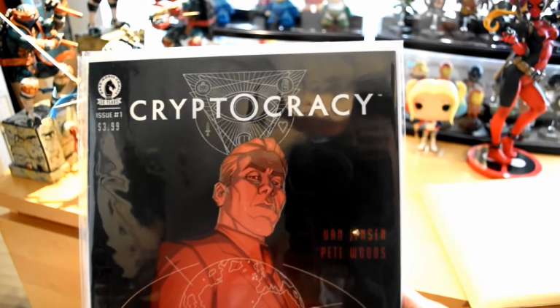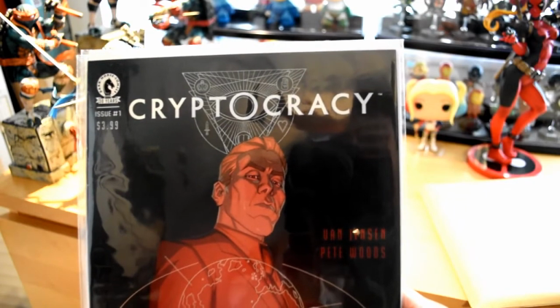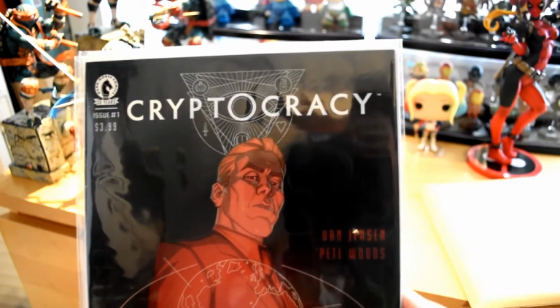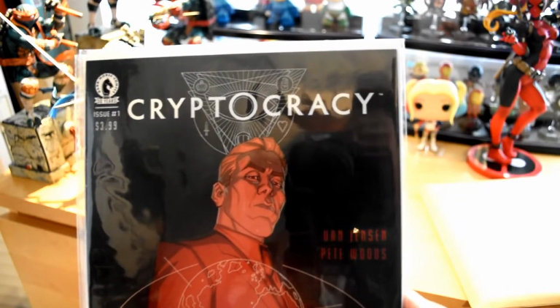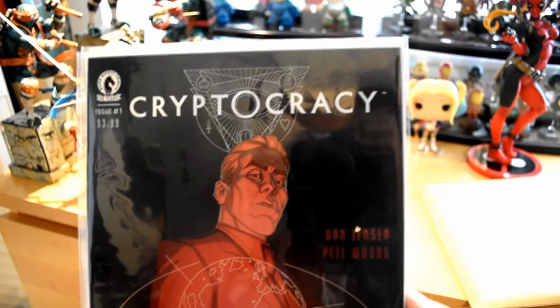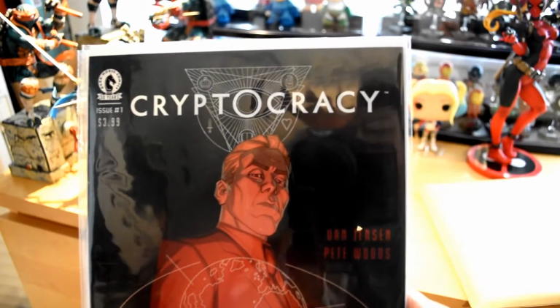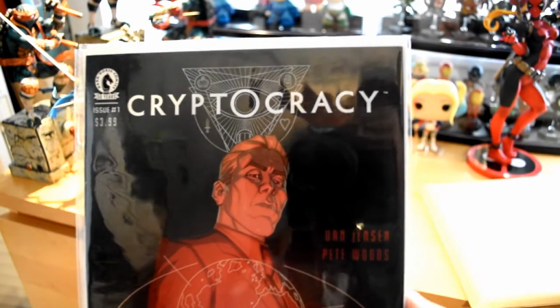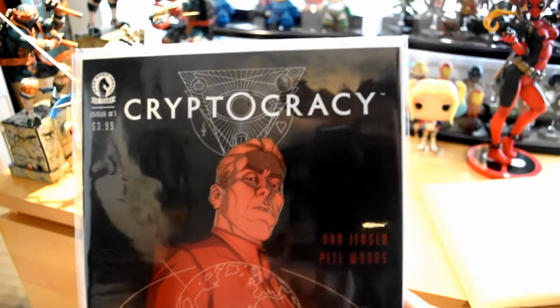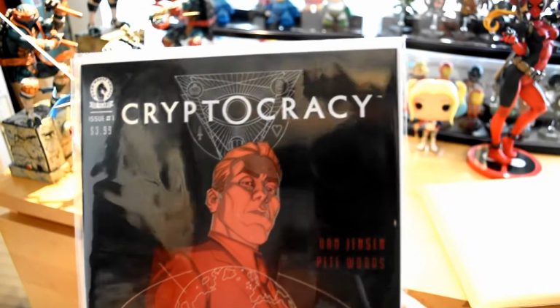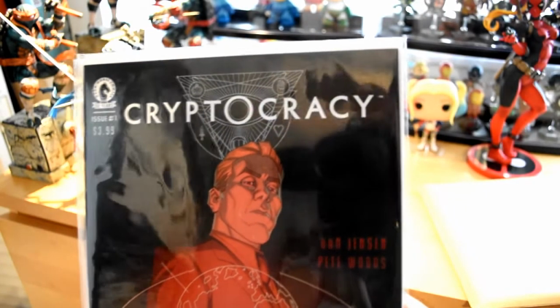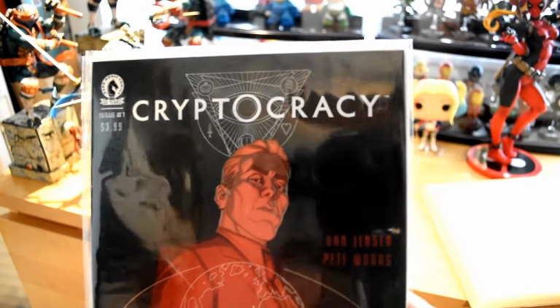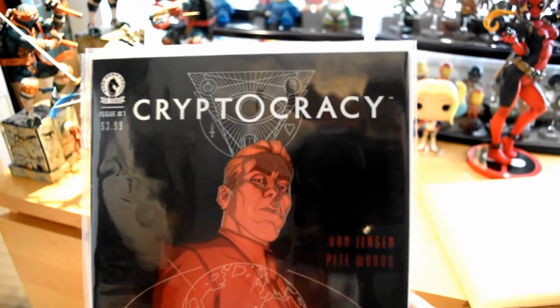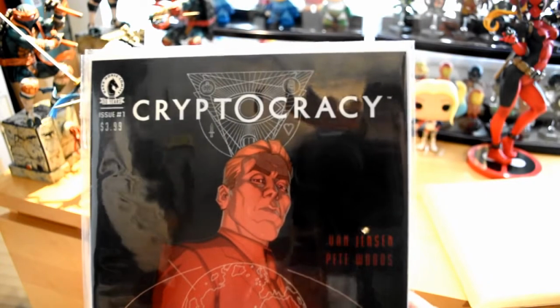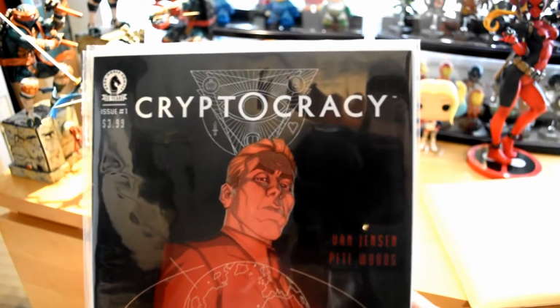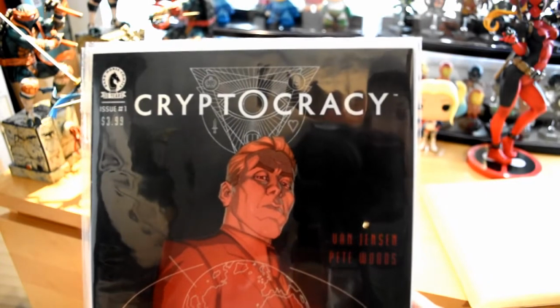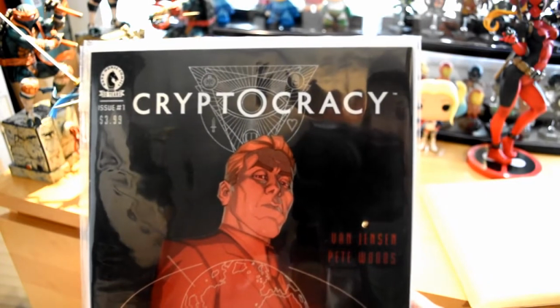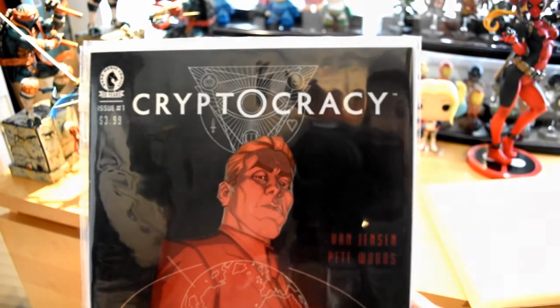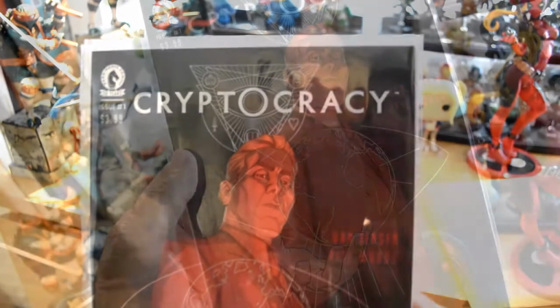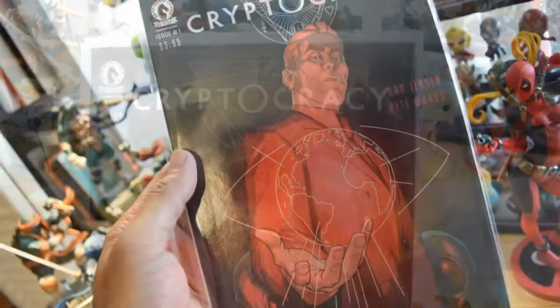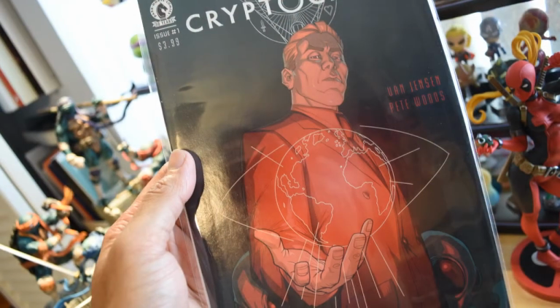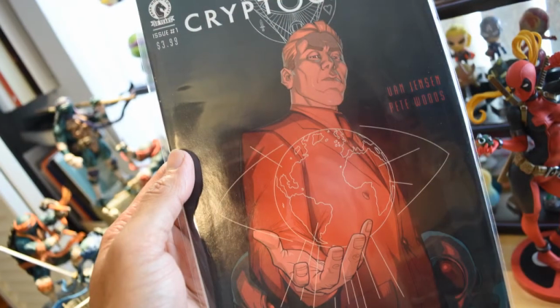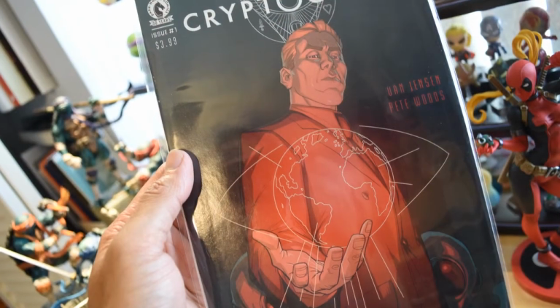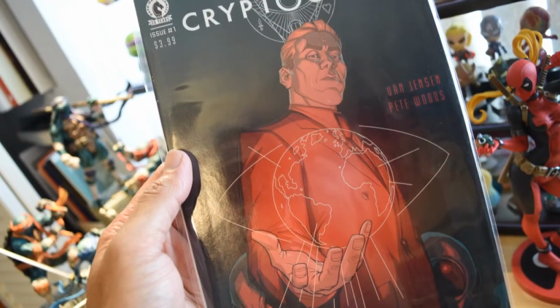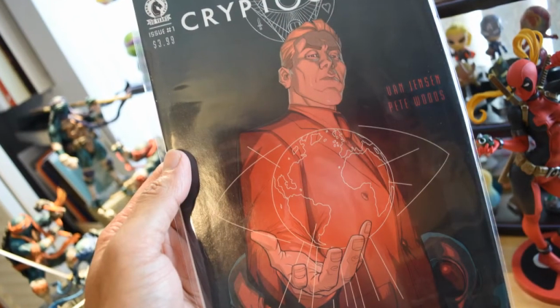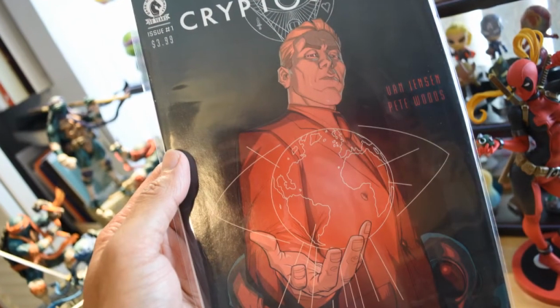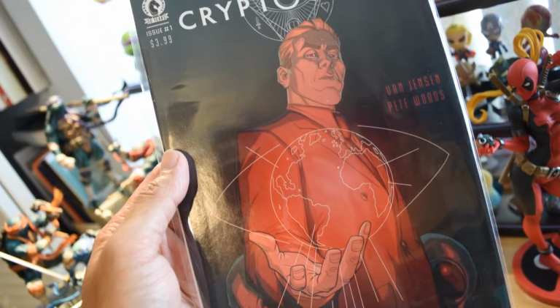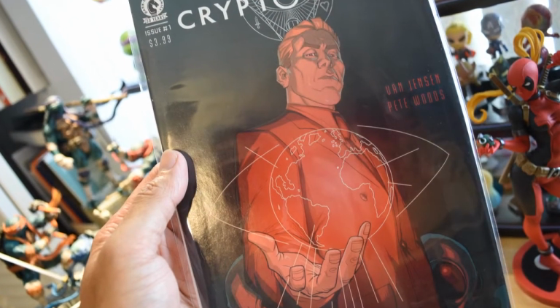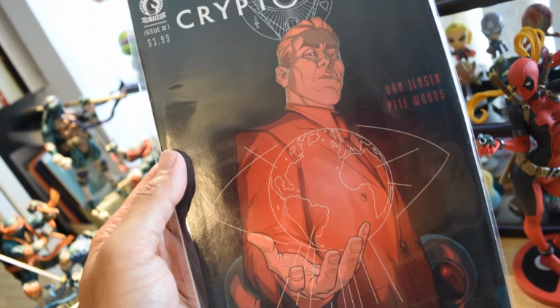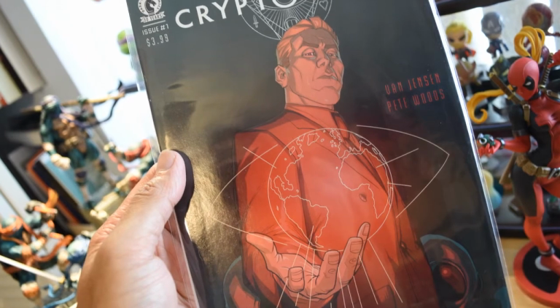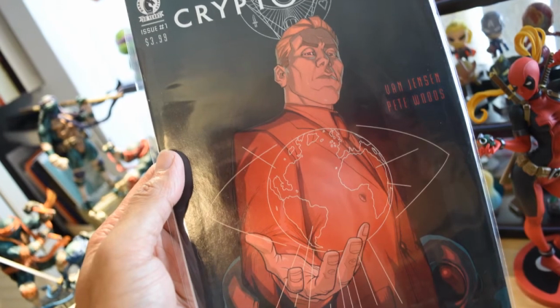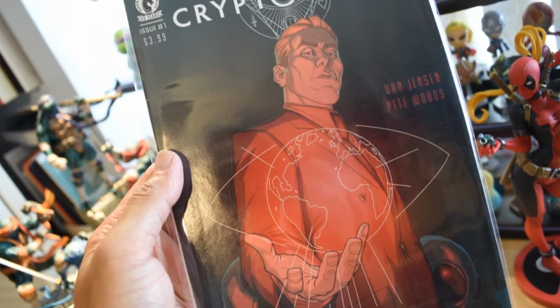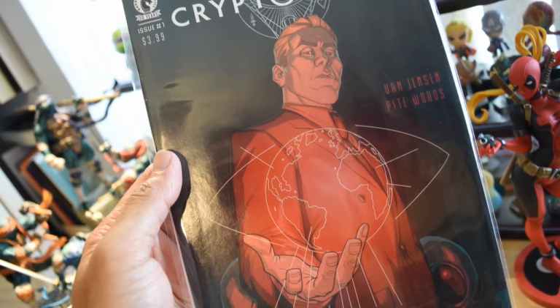Cryptocracy. Dark Horse Comics, issue number one.